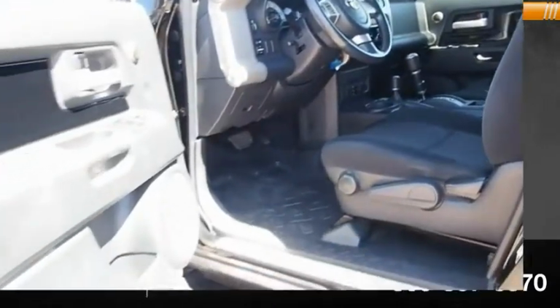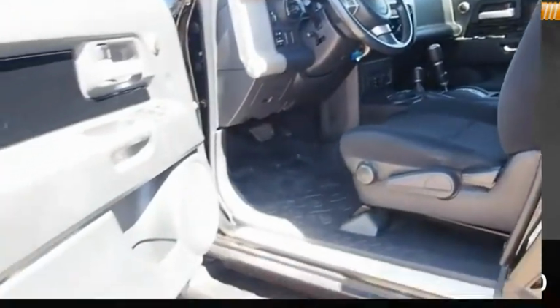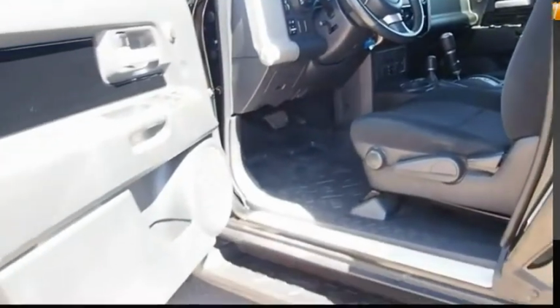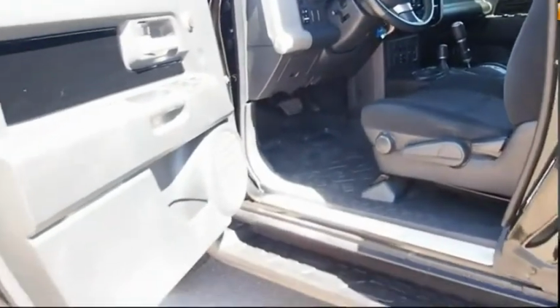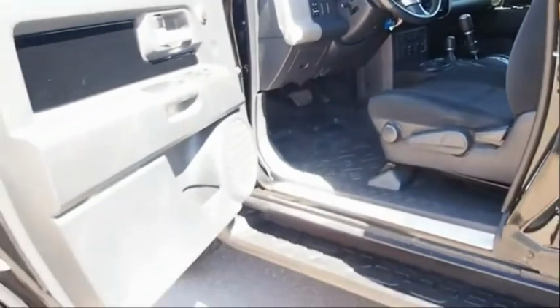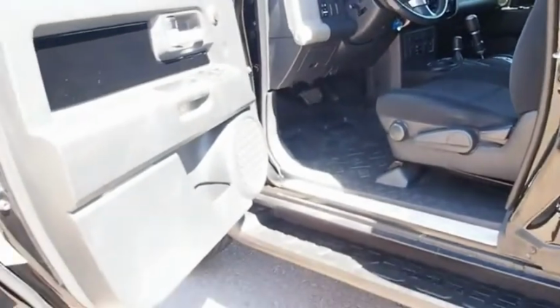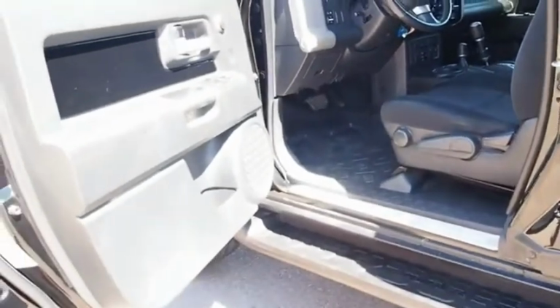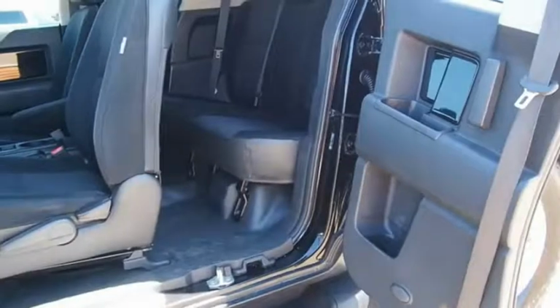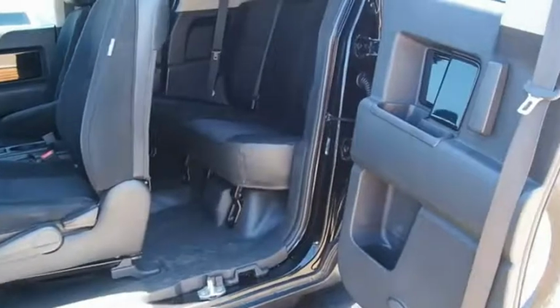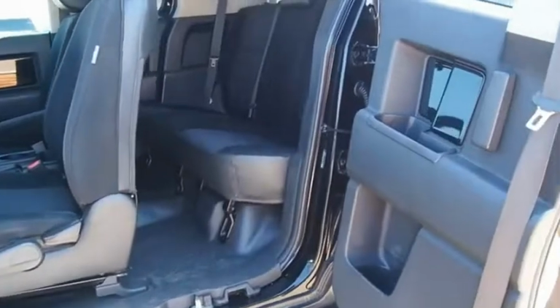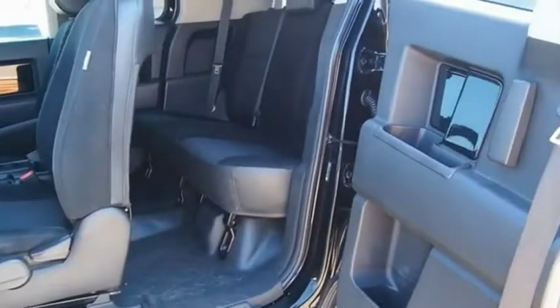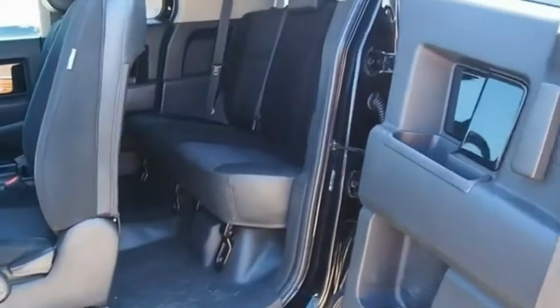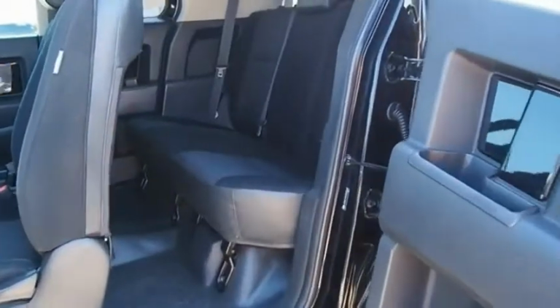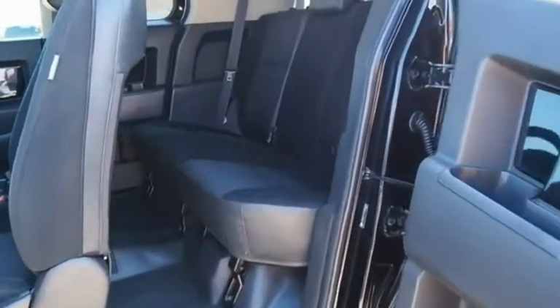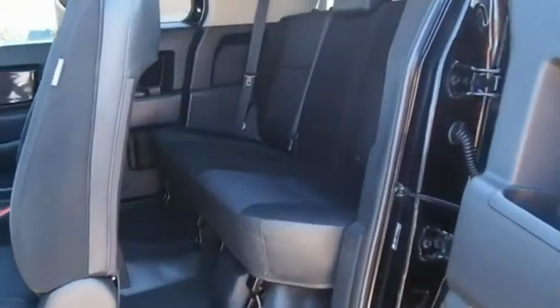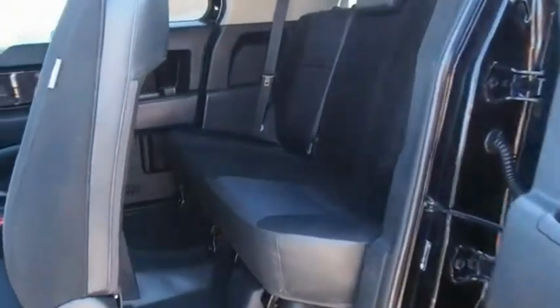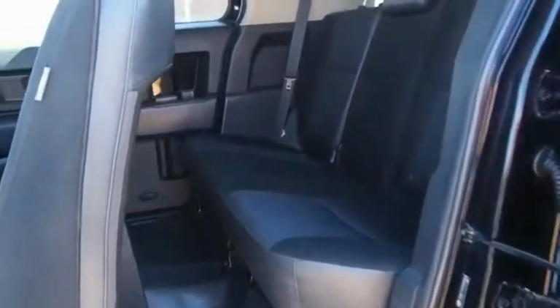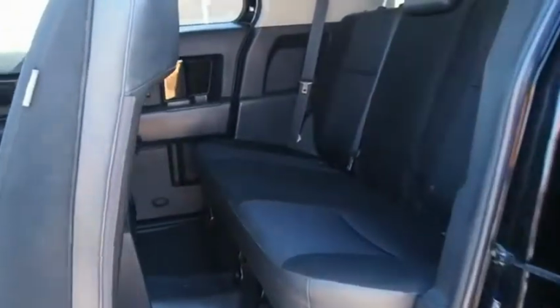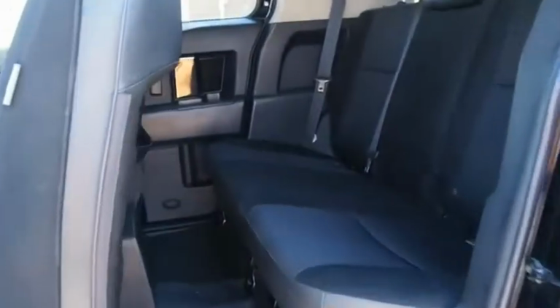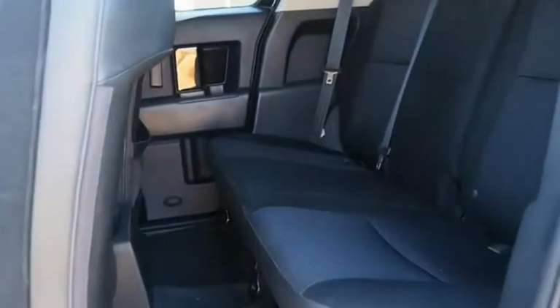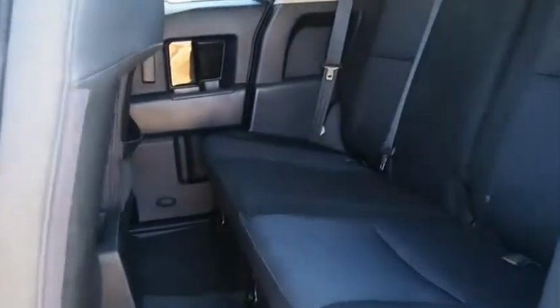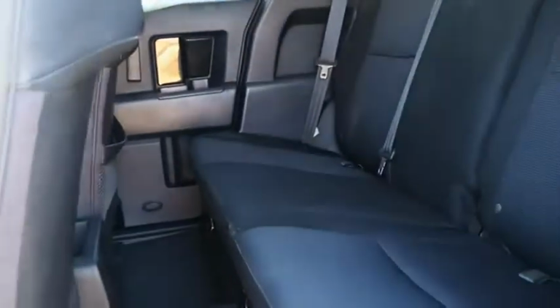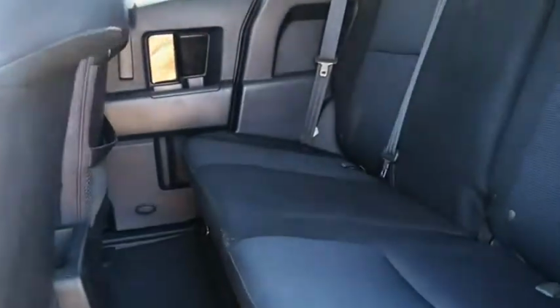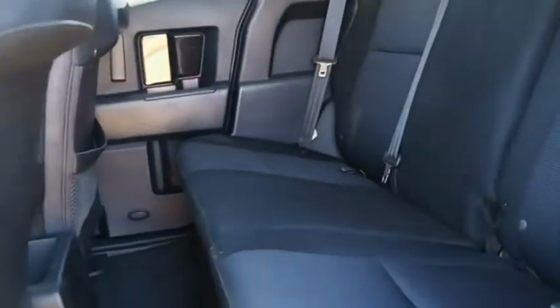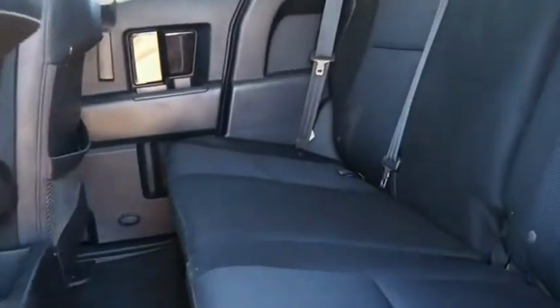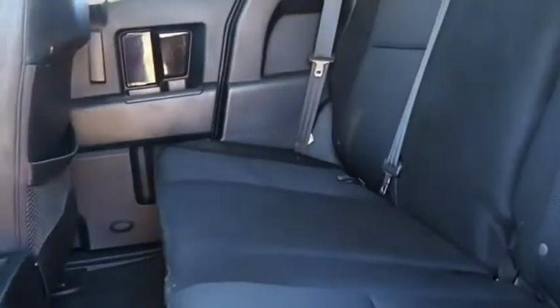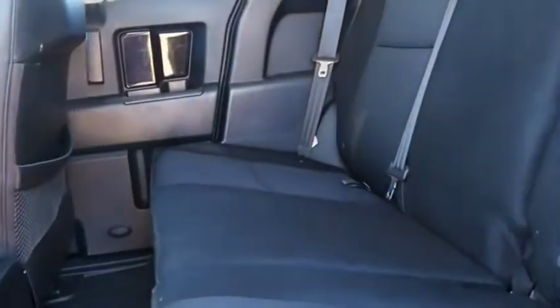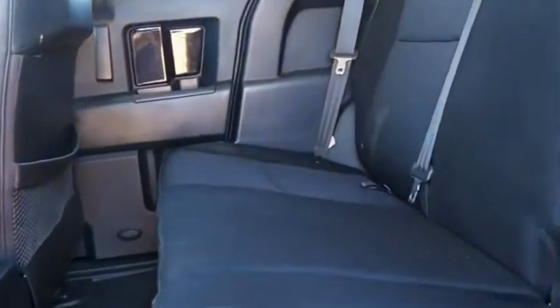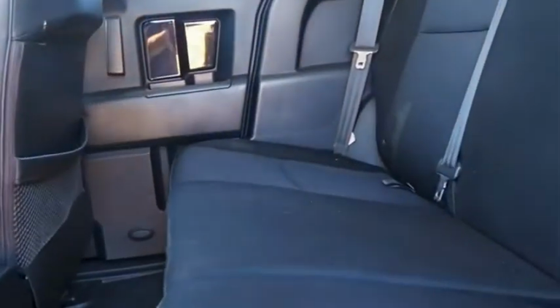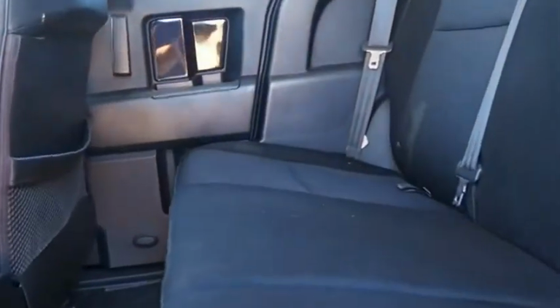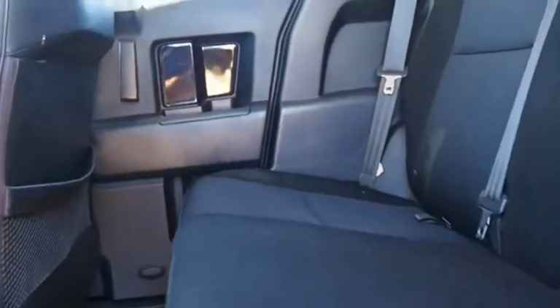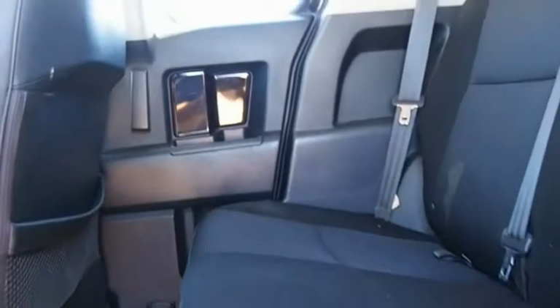Toyota FJ Cruiser — it's rugged and sleek and stylish in an unimposing way. Come see the car for yourself.